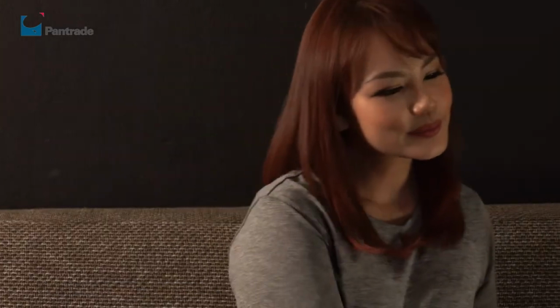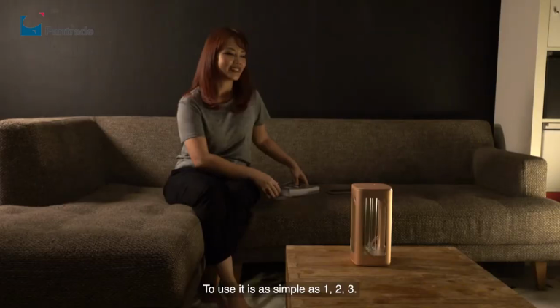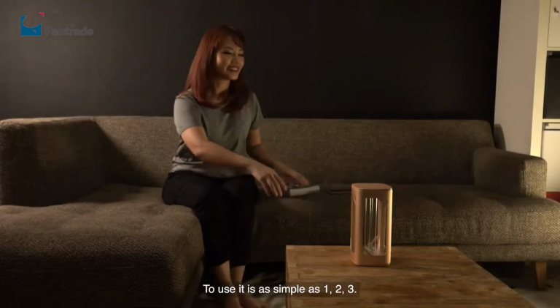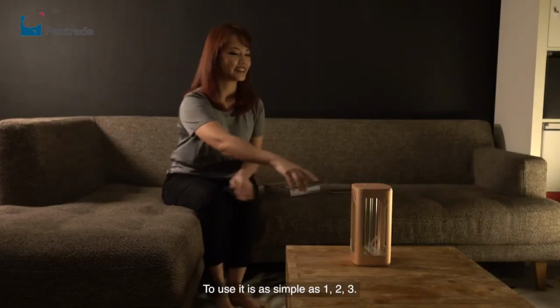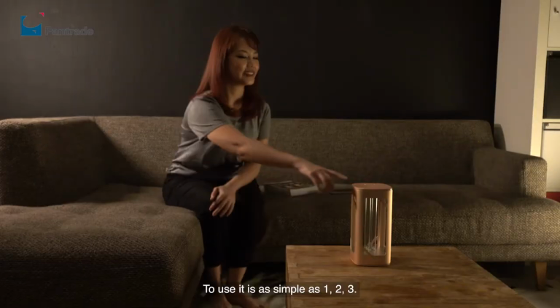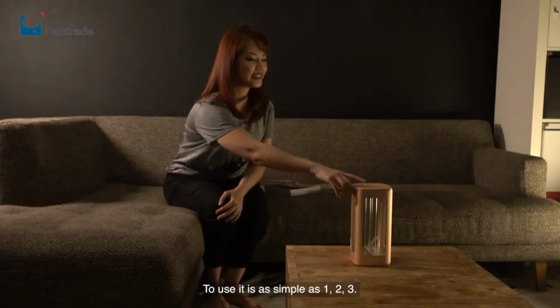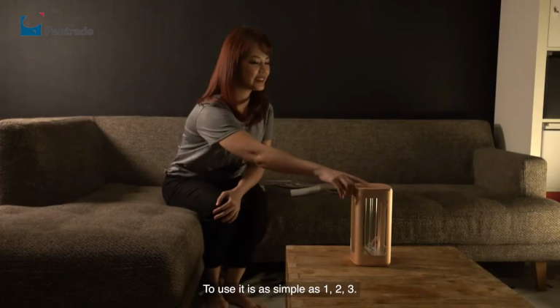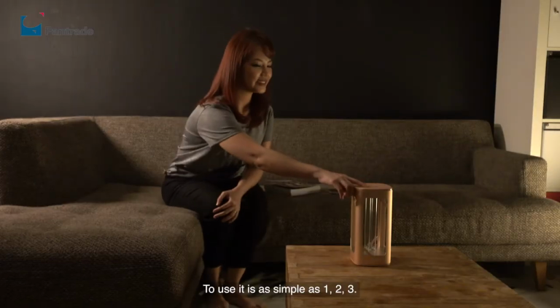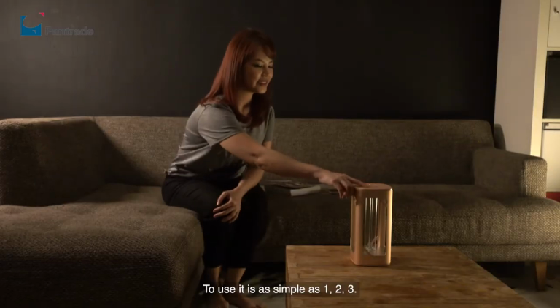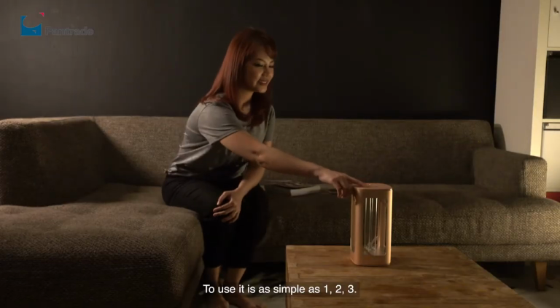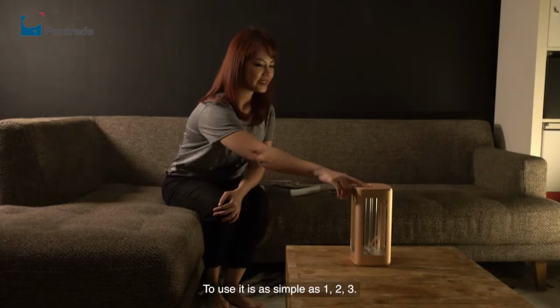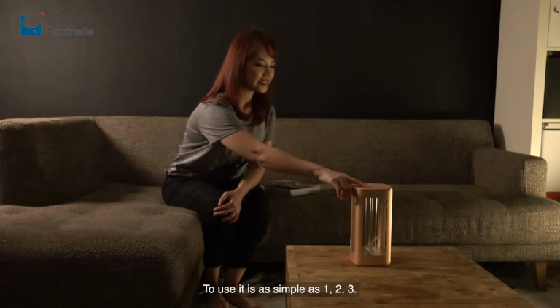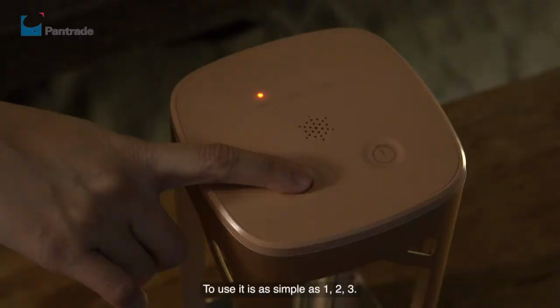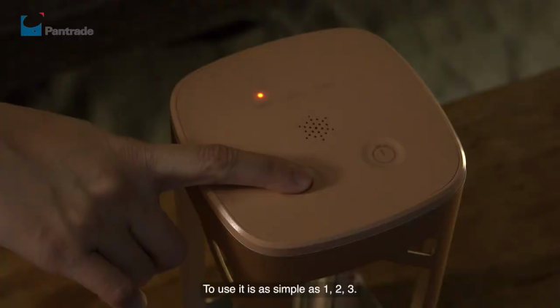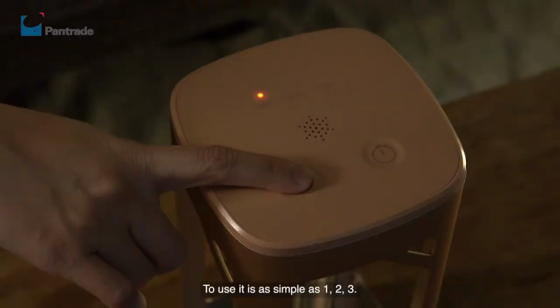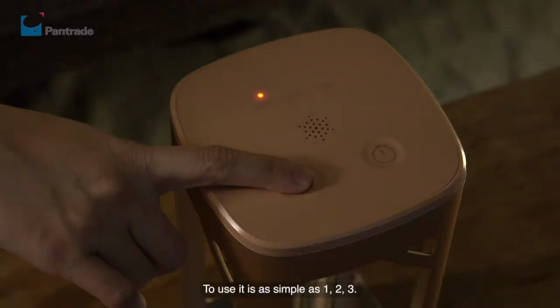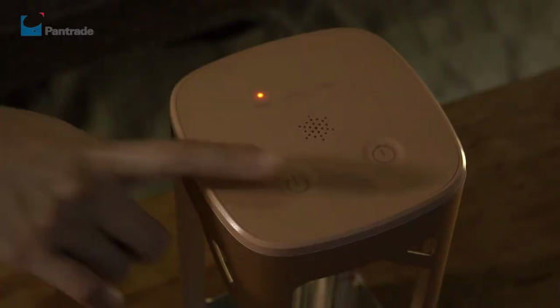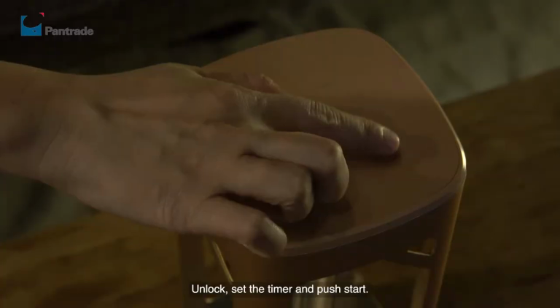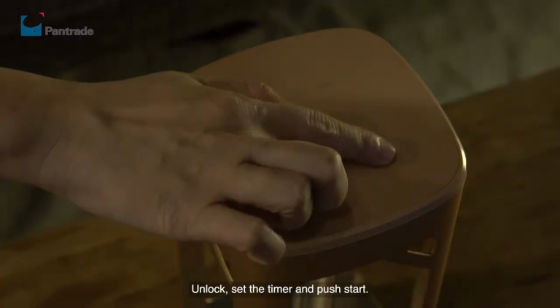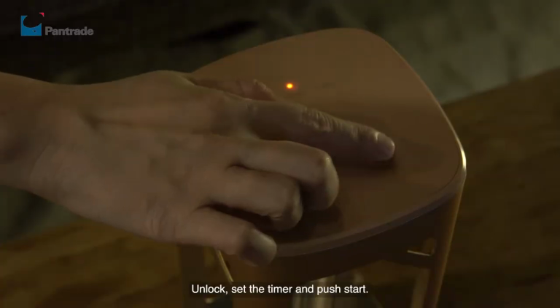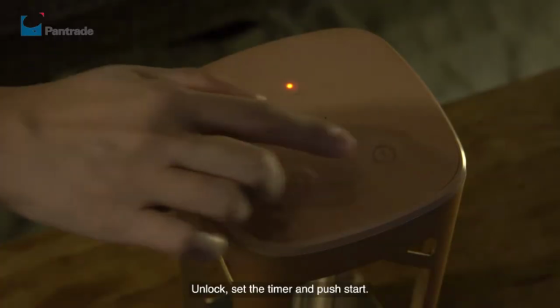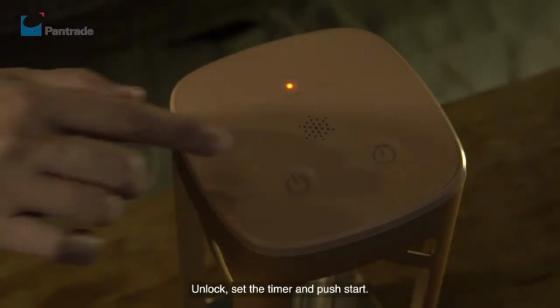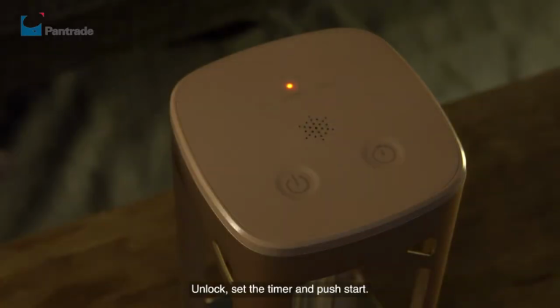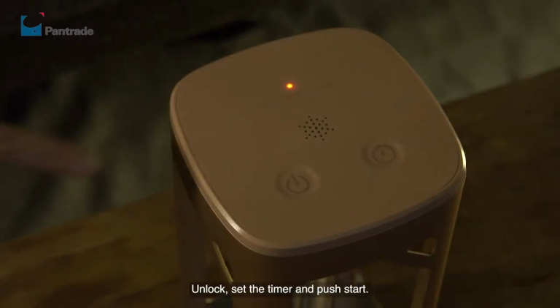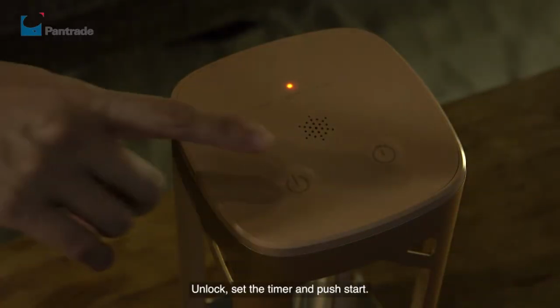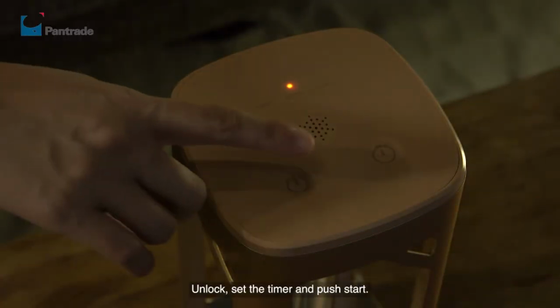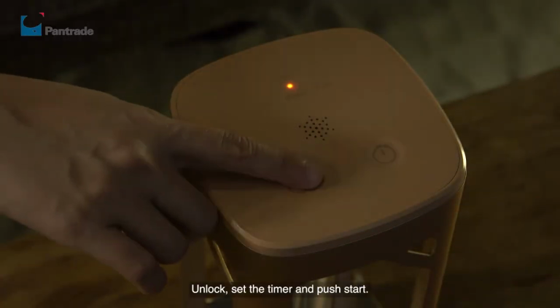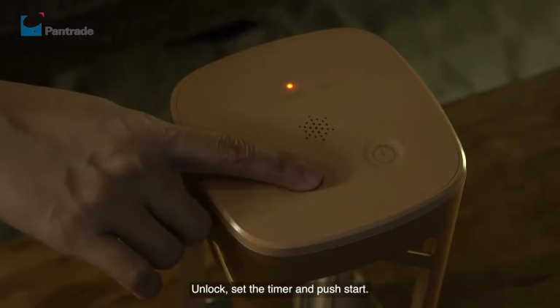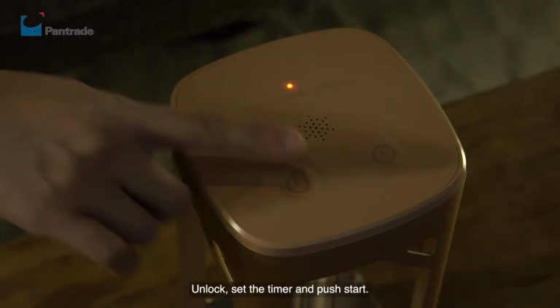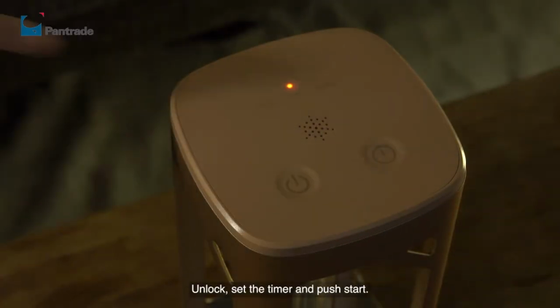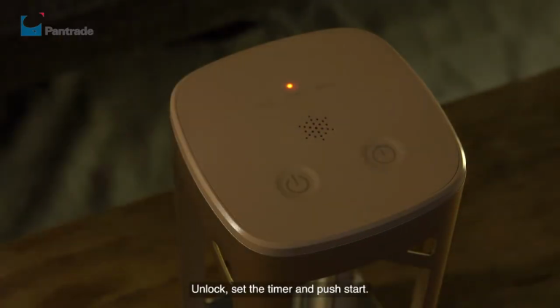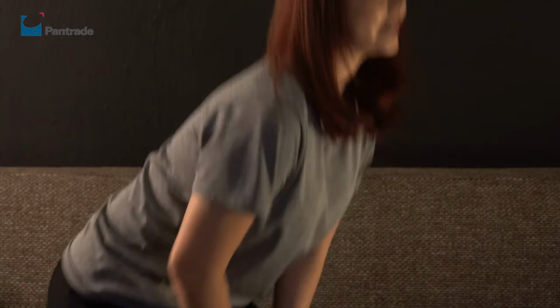To use it, it is as simple as one, two, three: unlock, set the timer, and push start.